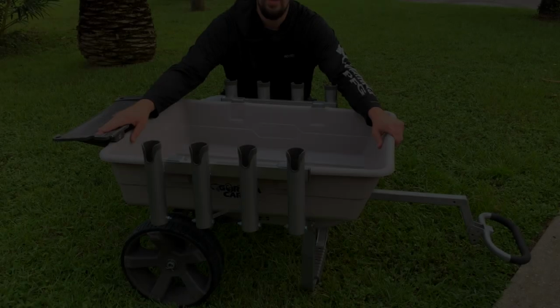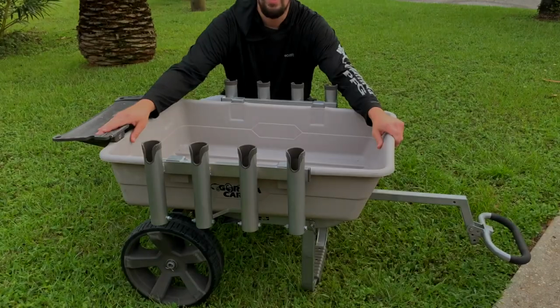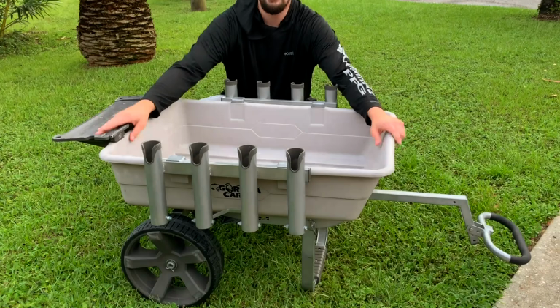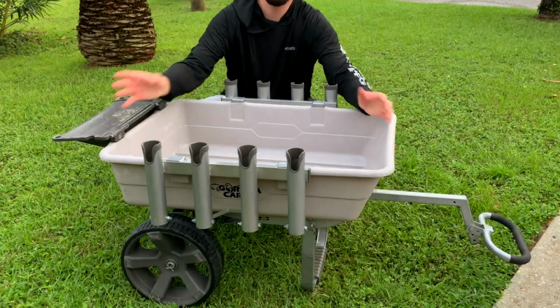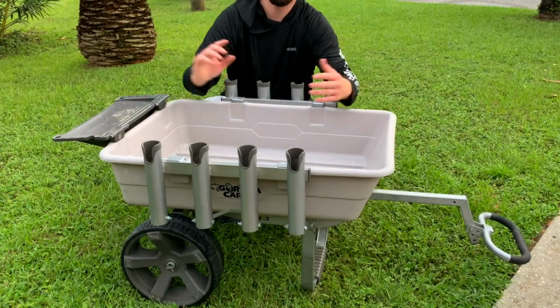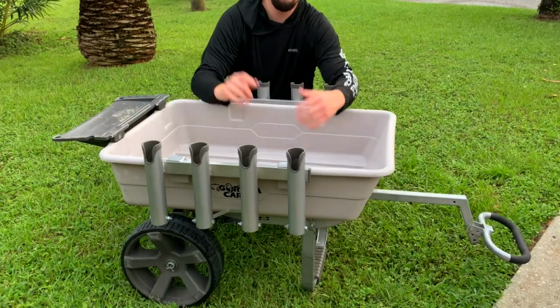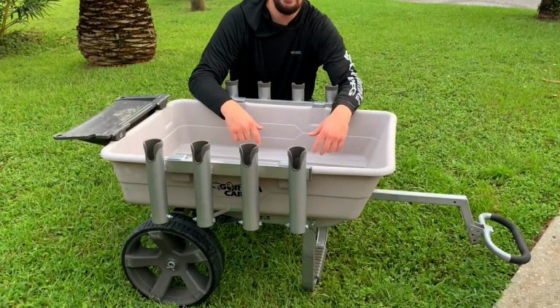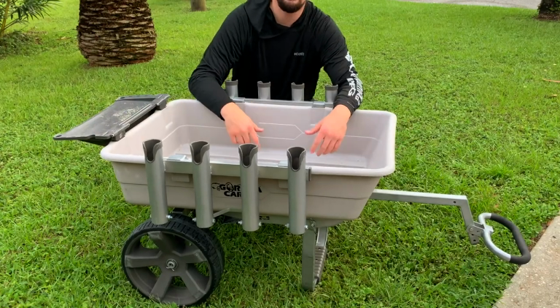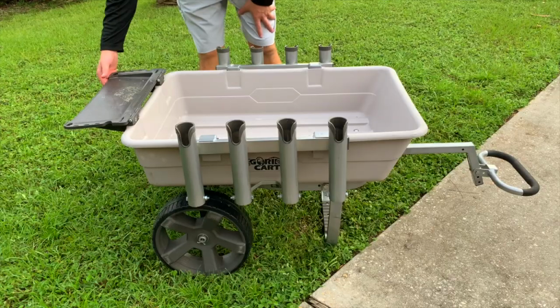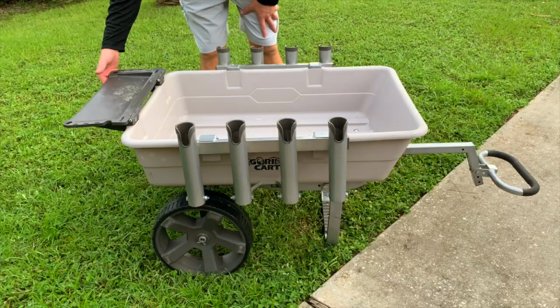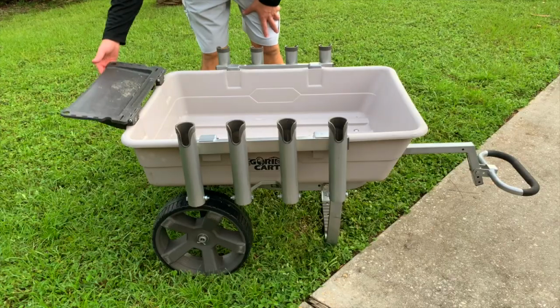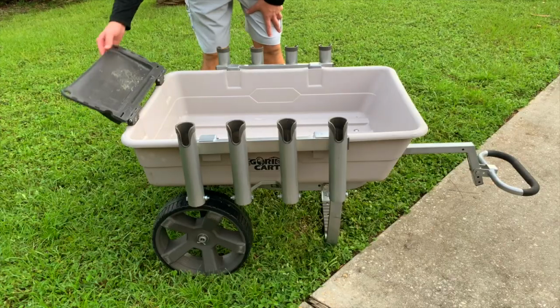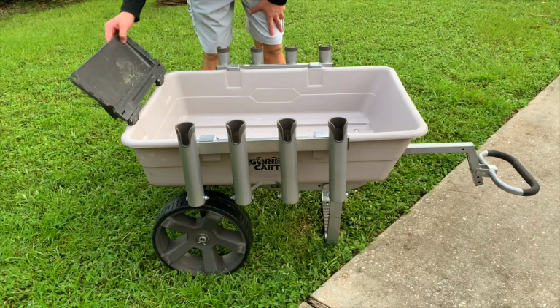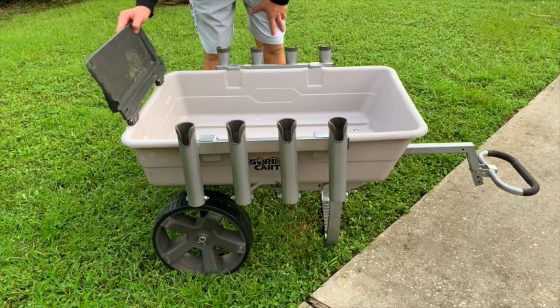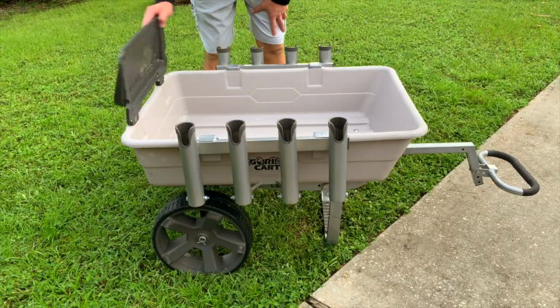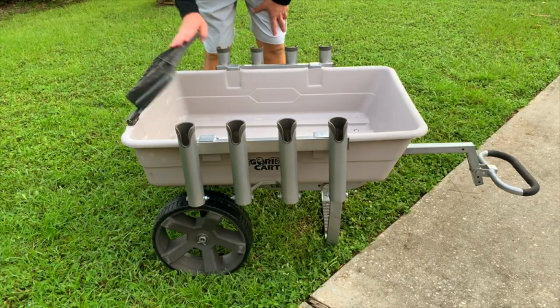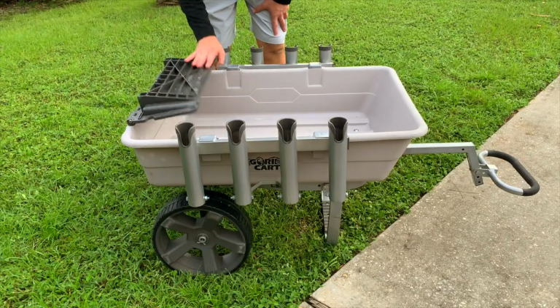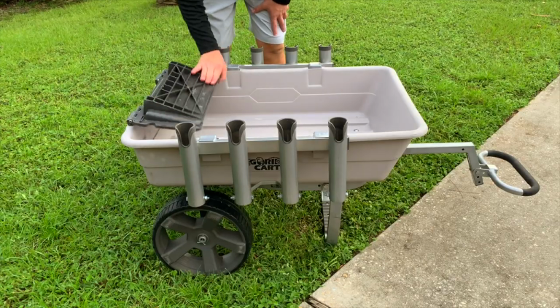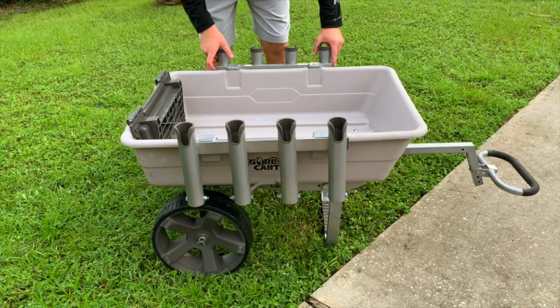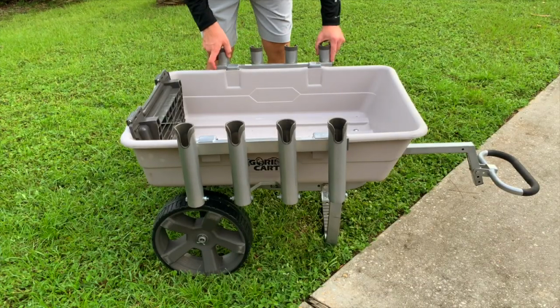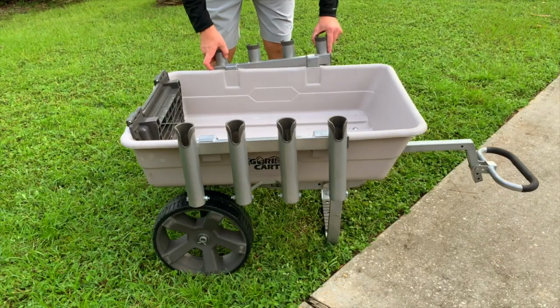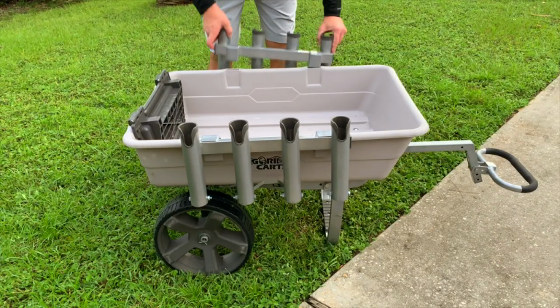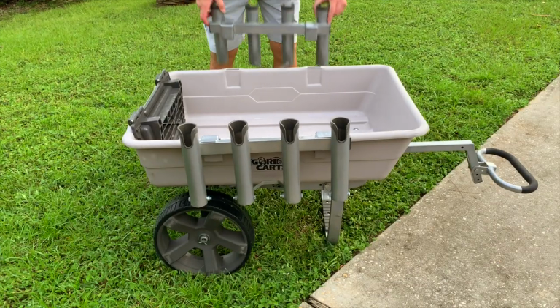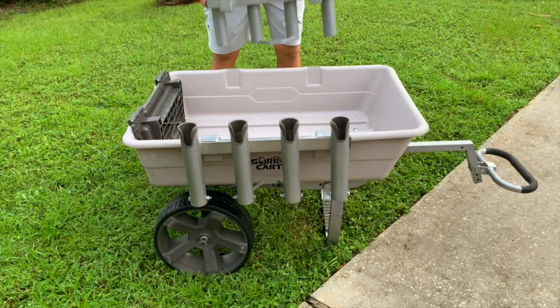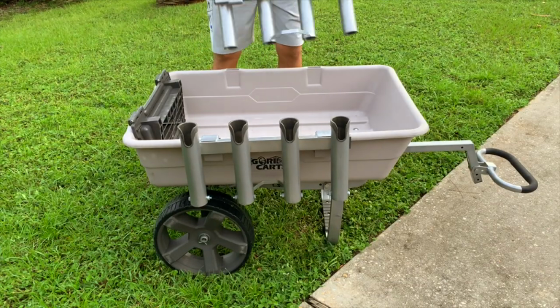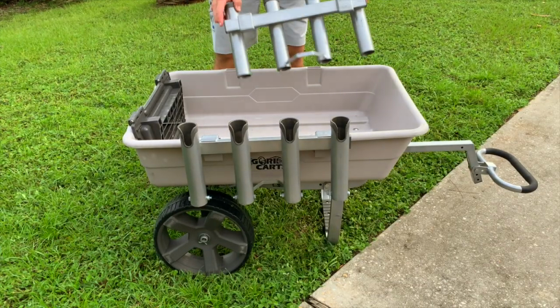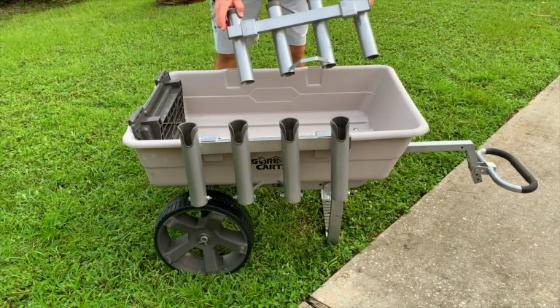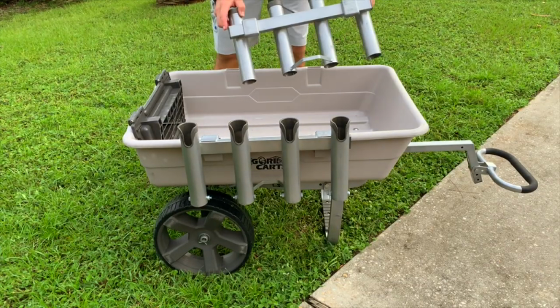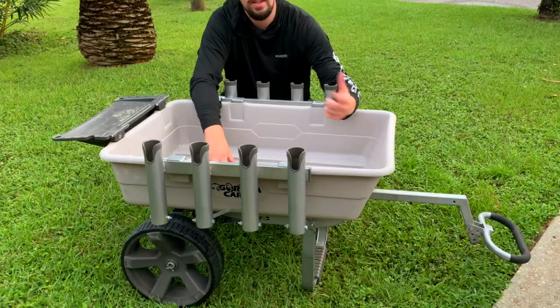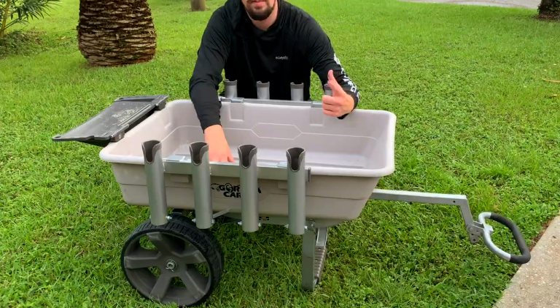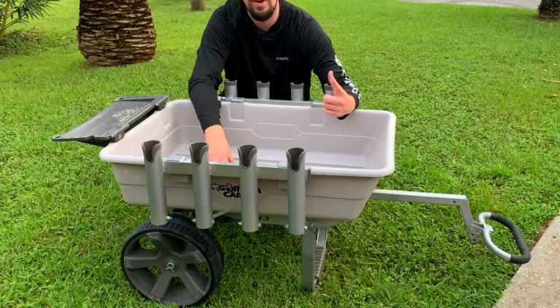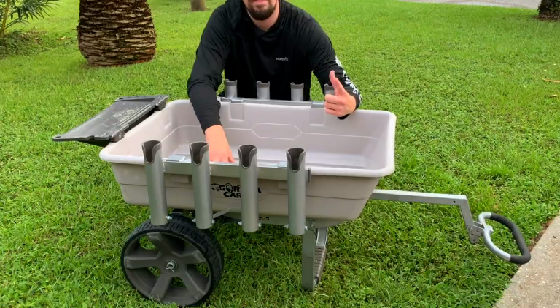Hey and welcome back. This is going to be a review of the Gorilla Sir Fishing Cart.